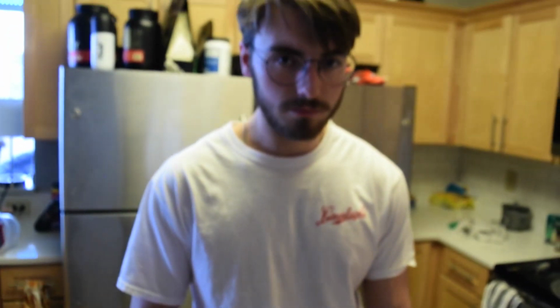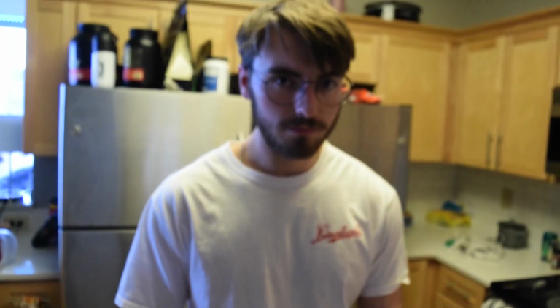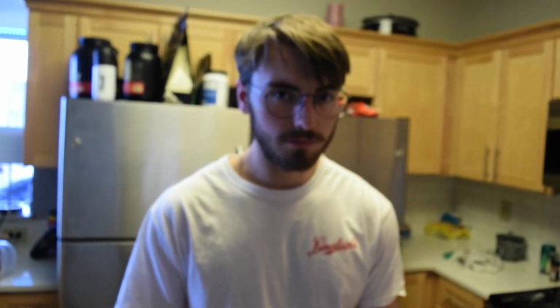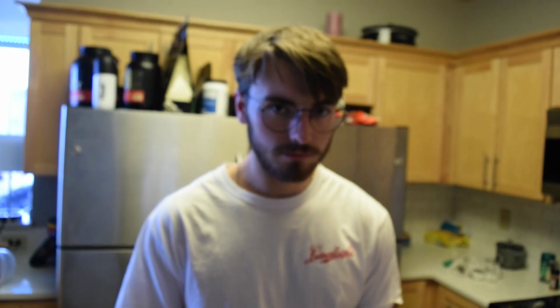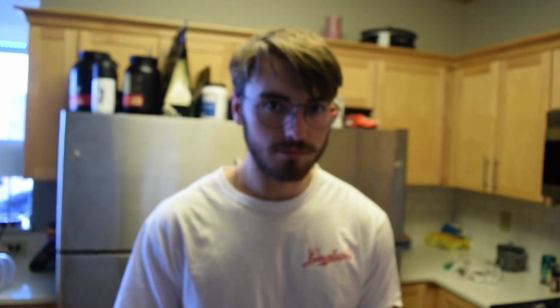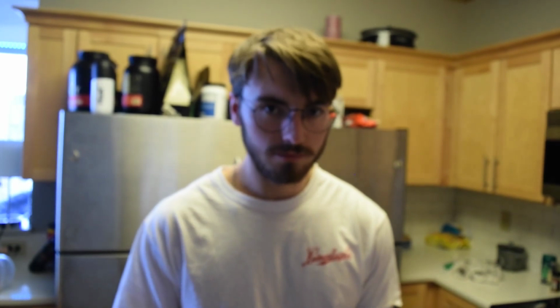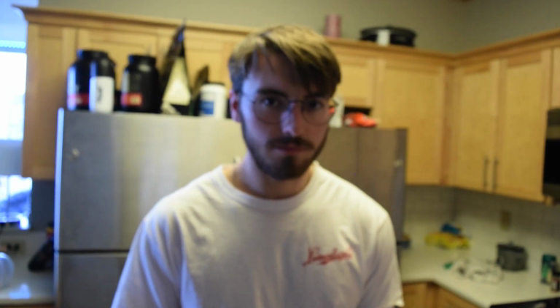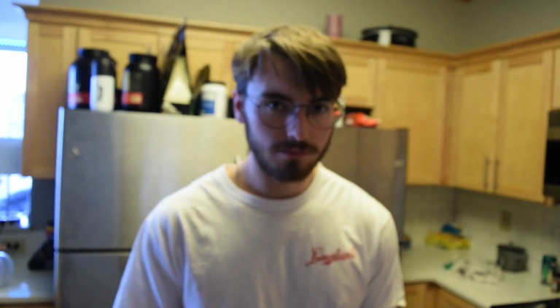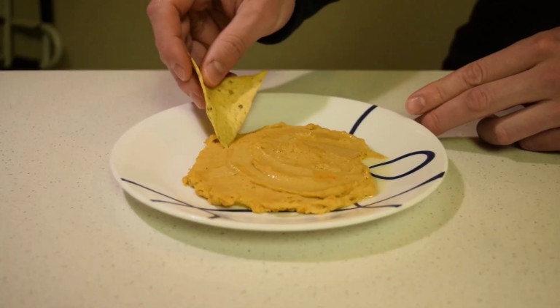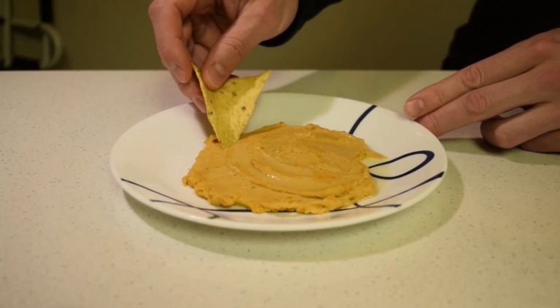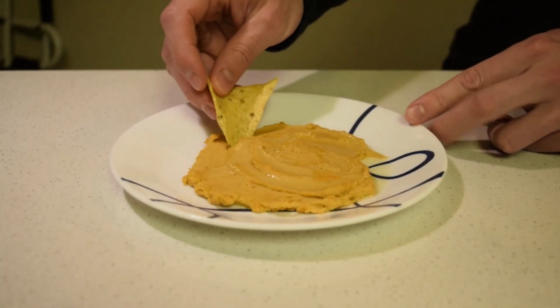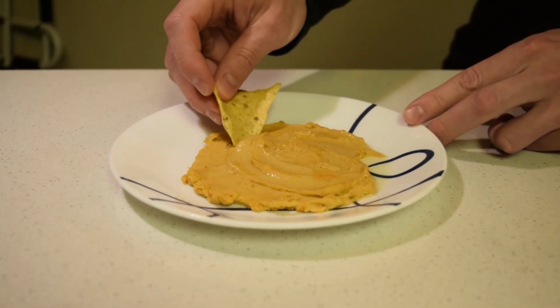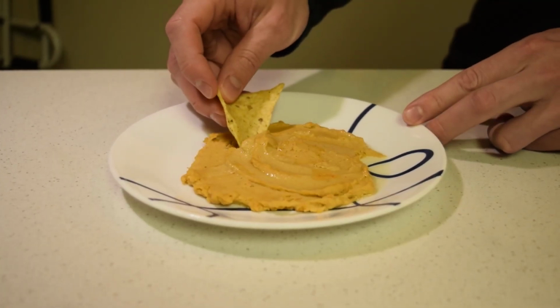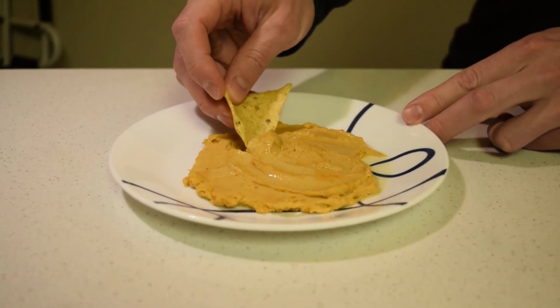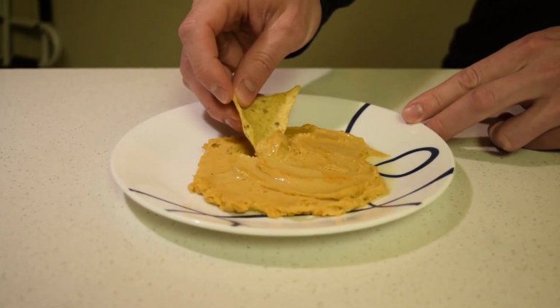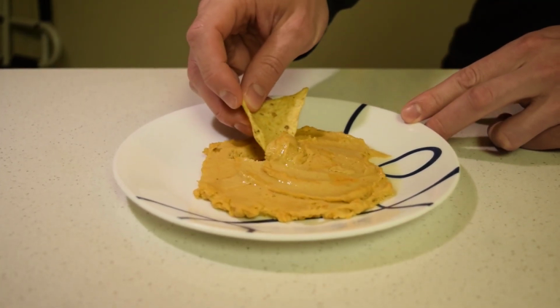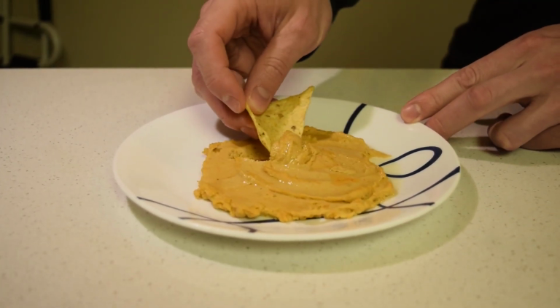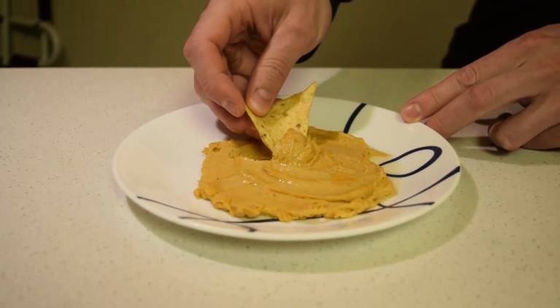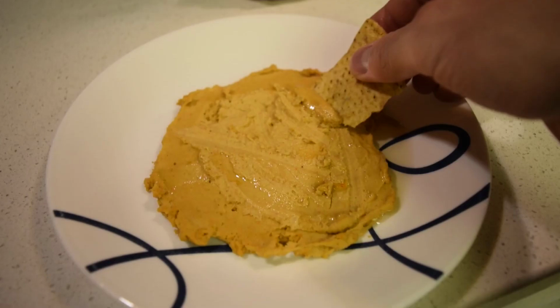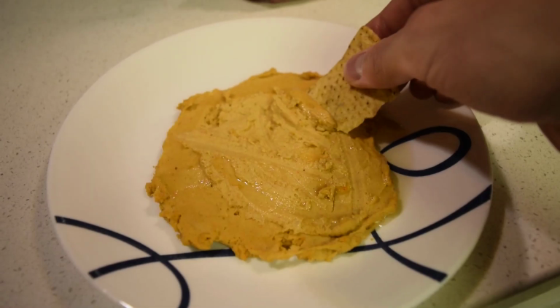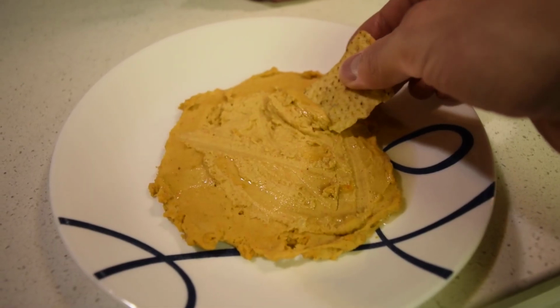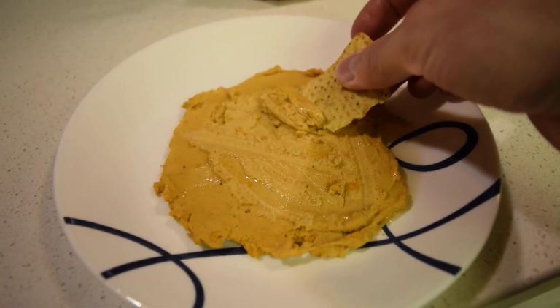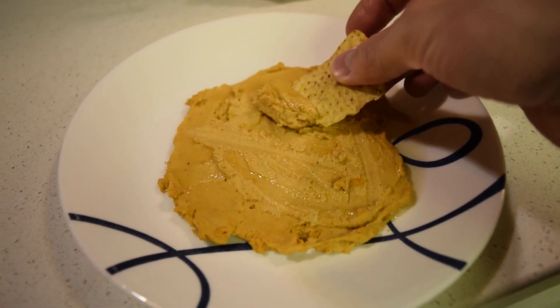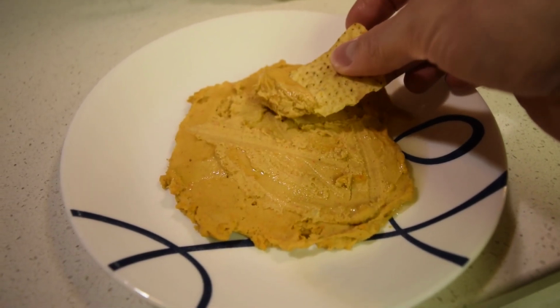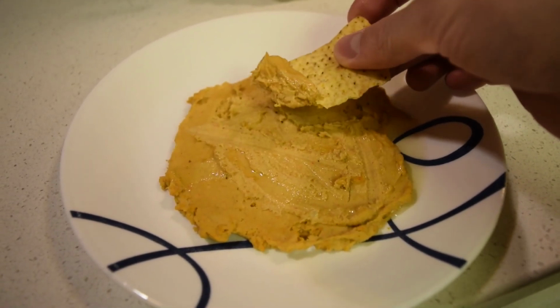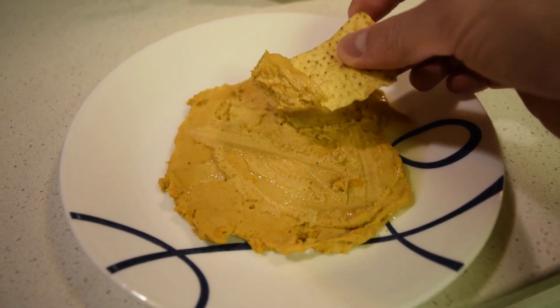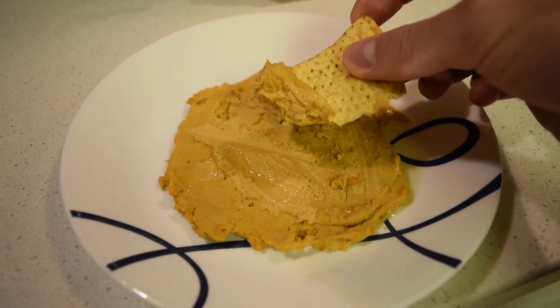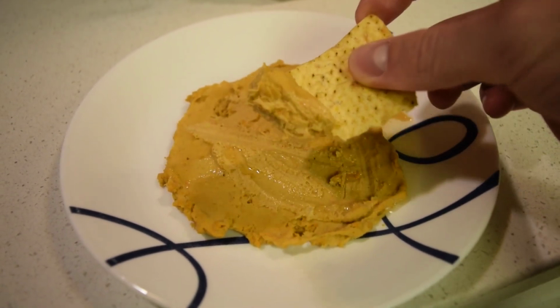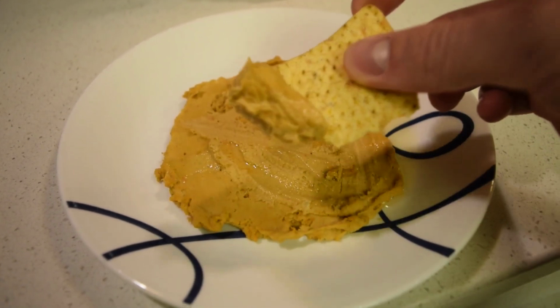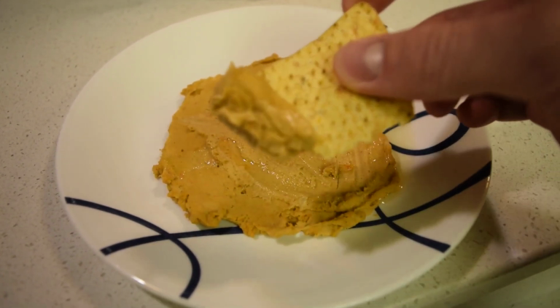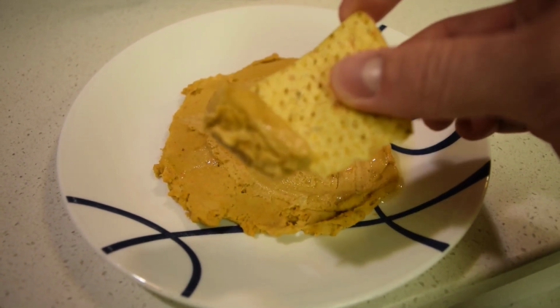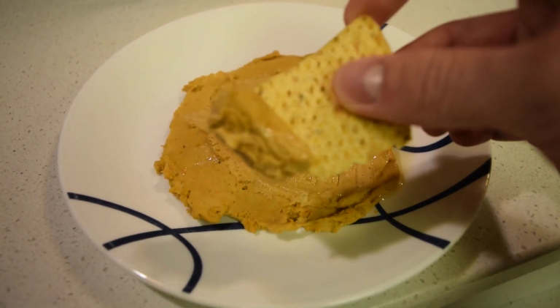Keep in mind, it will become less creamy when you put it in the fridge and it cools down from room temperature.